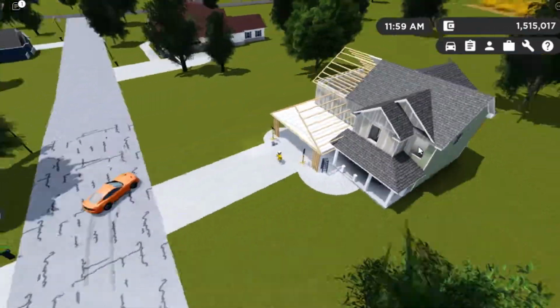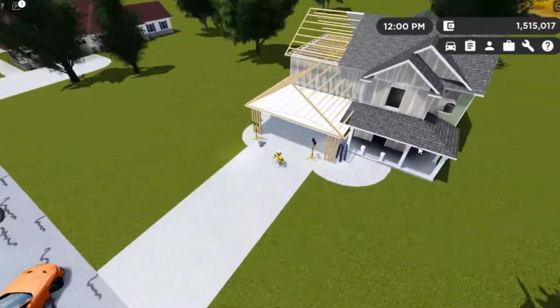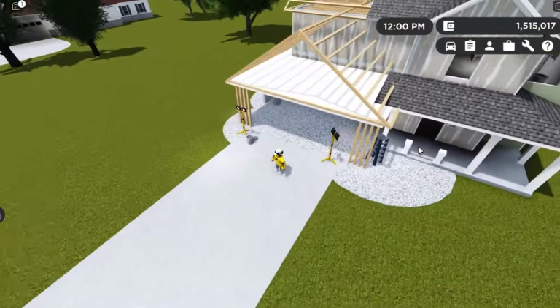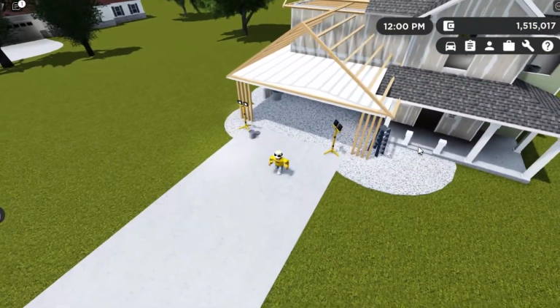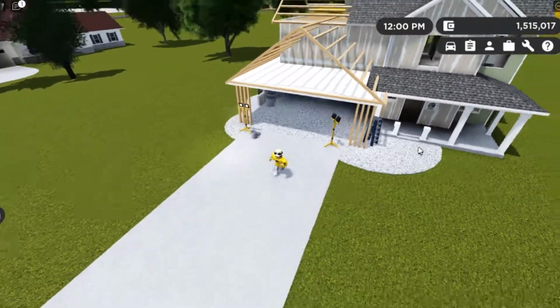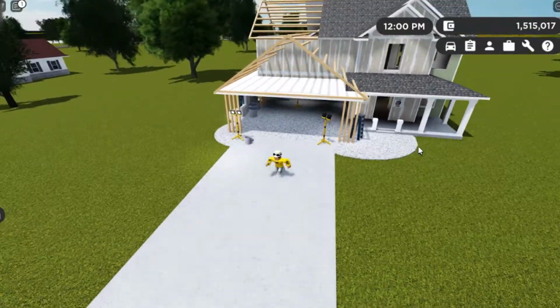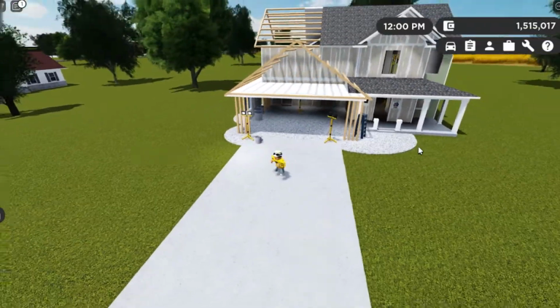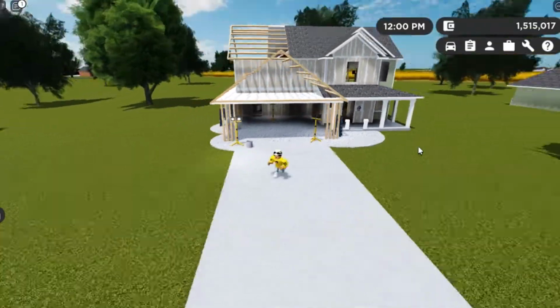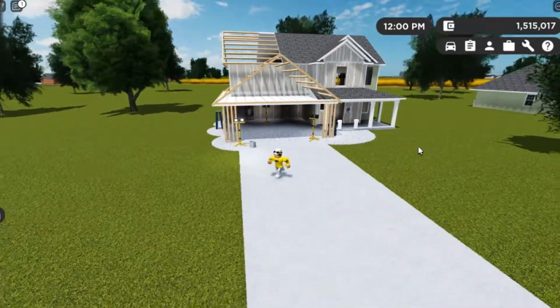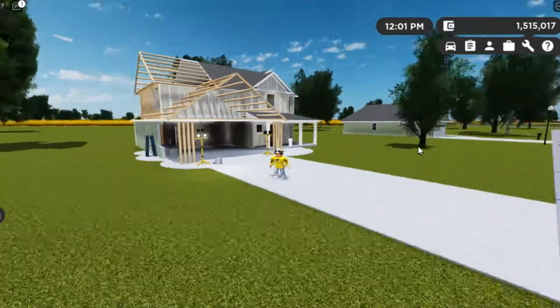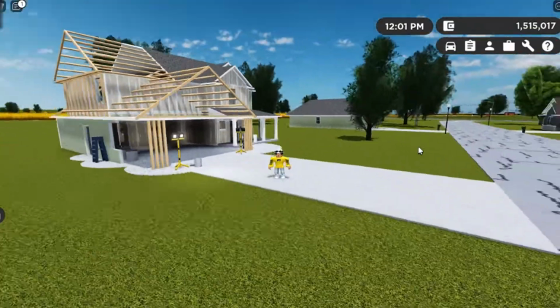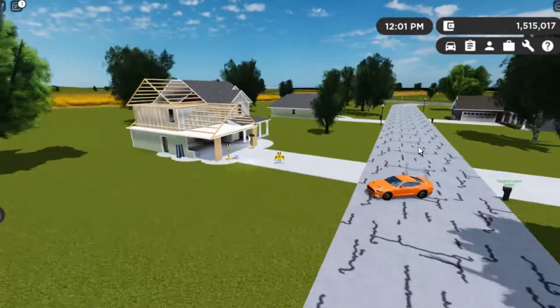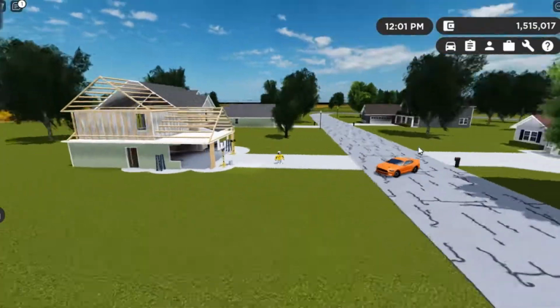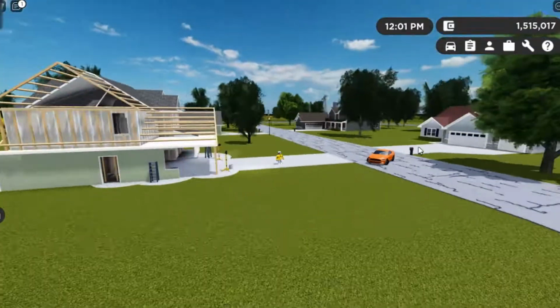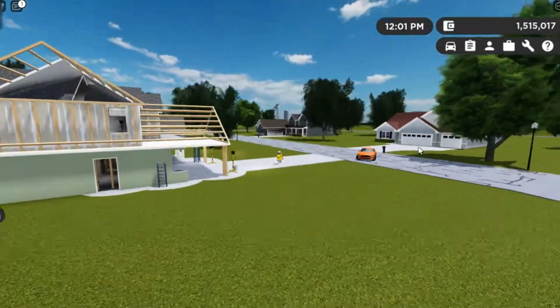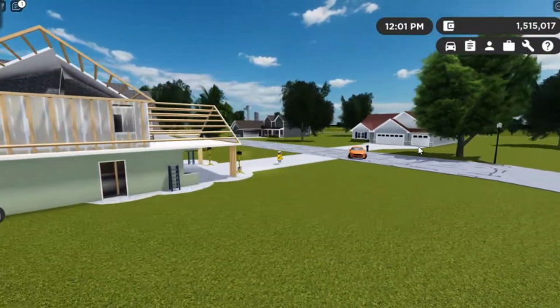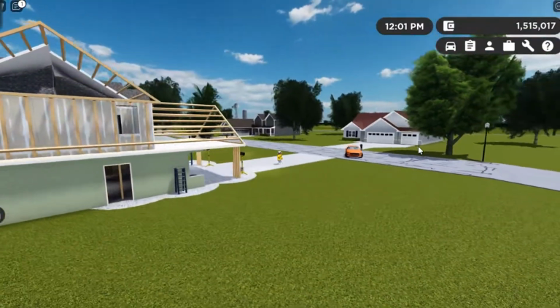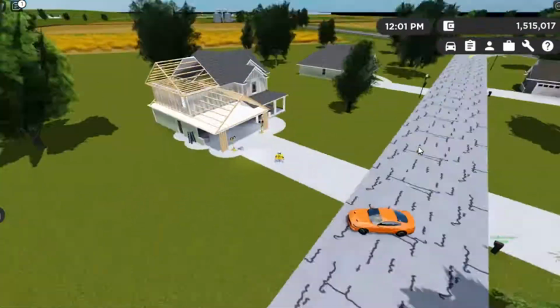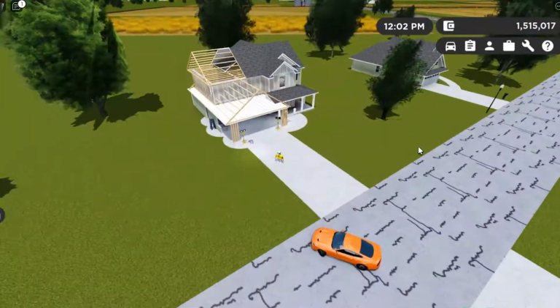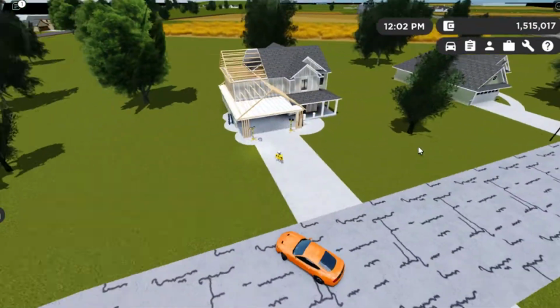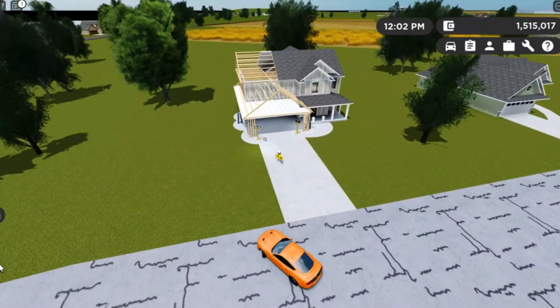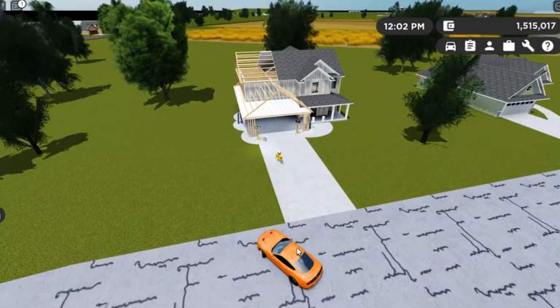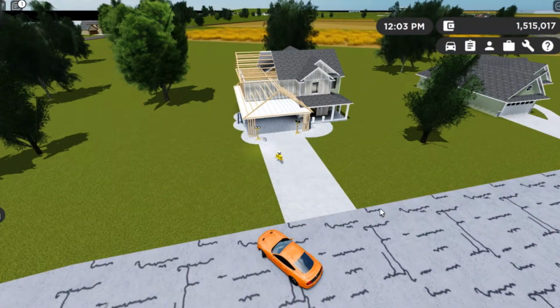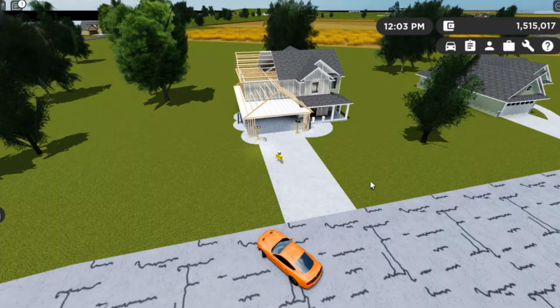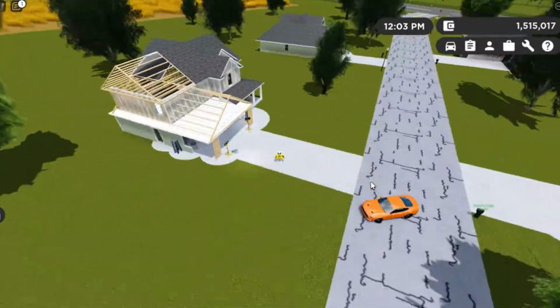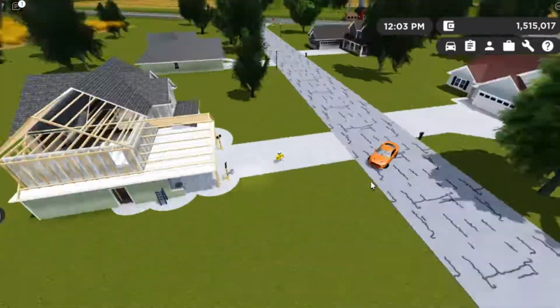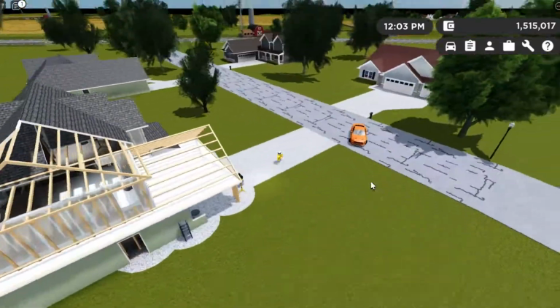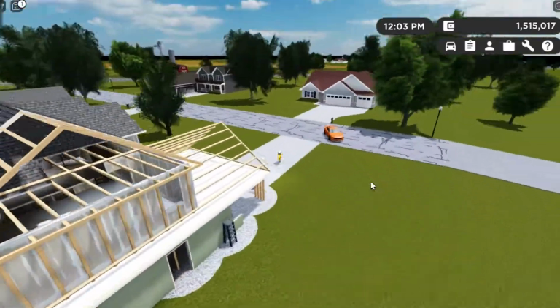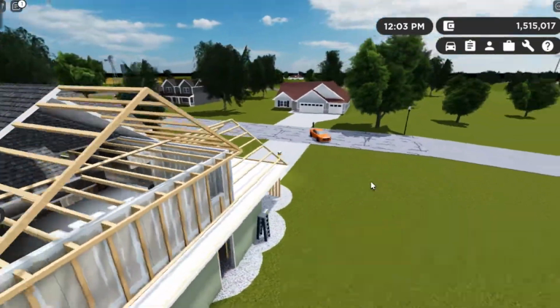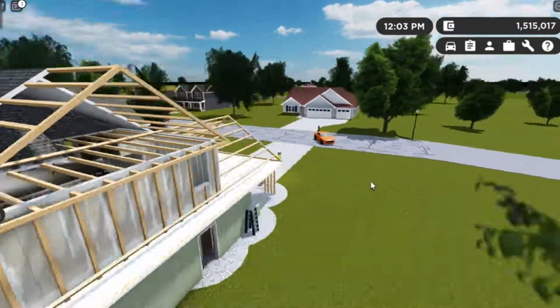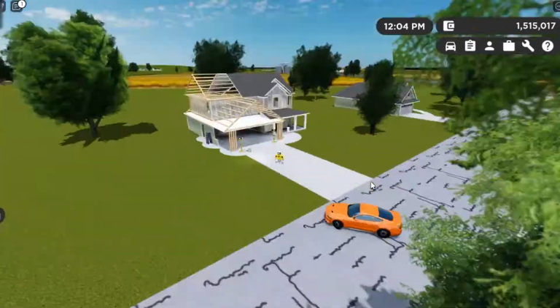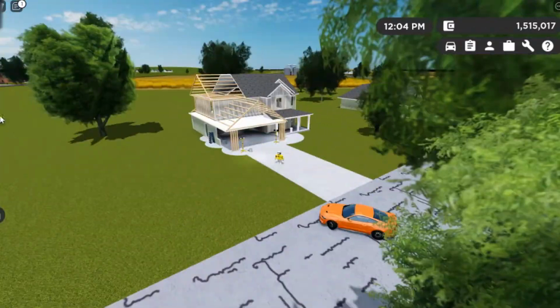This house is actually featured — the new house is featured in Greenville future updates. I haven't done a future updates video in like a week and a half.